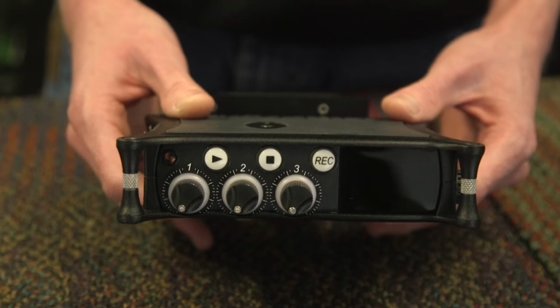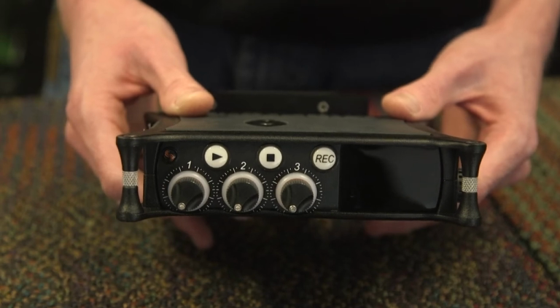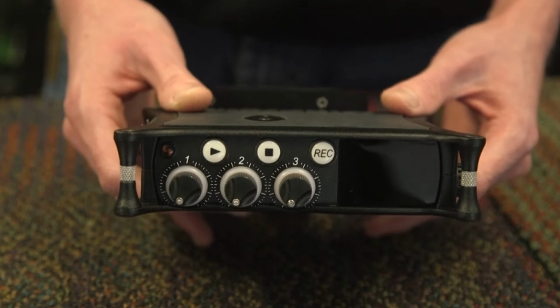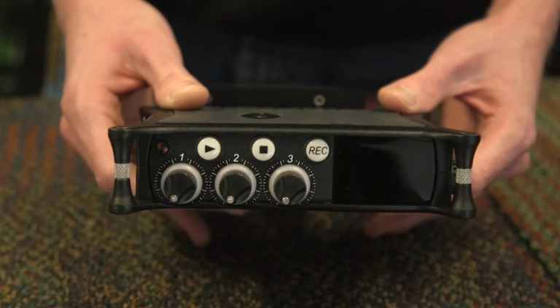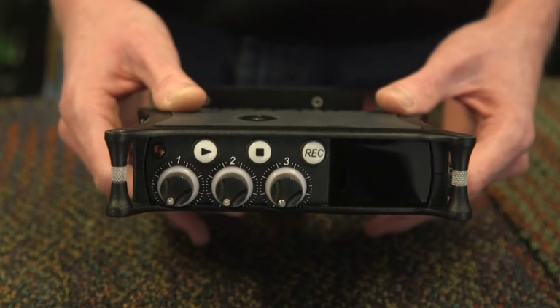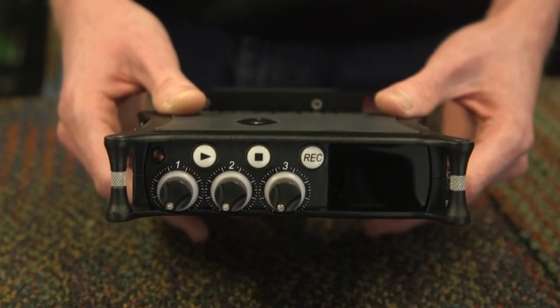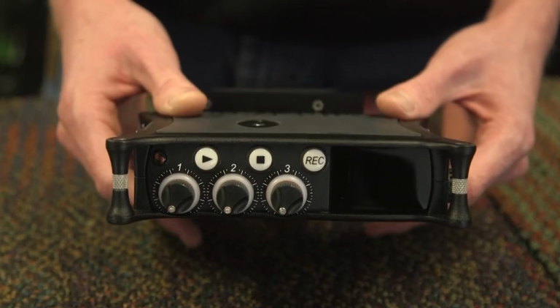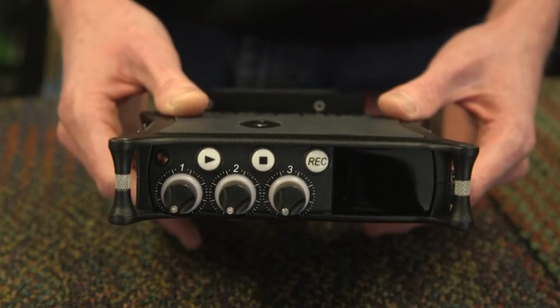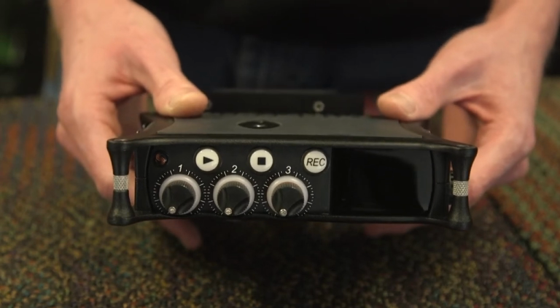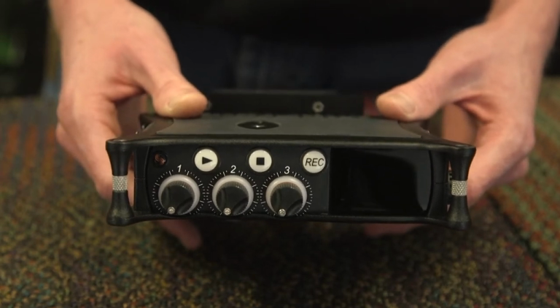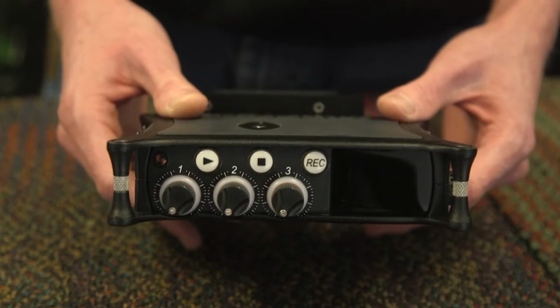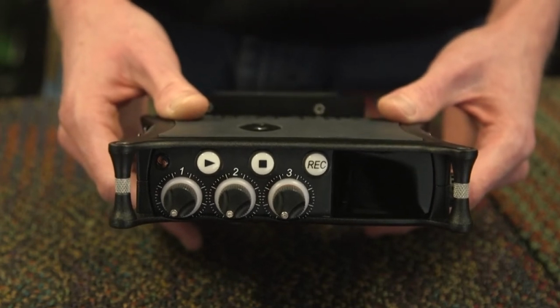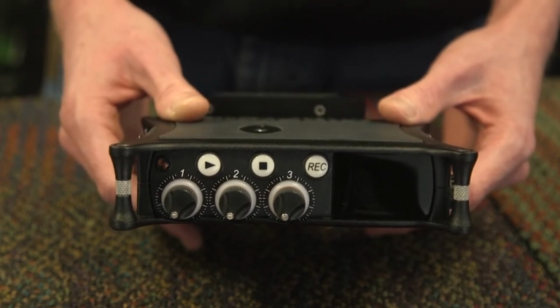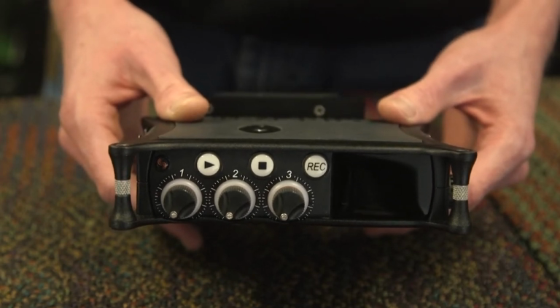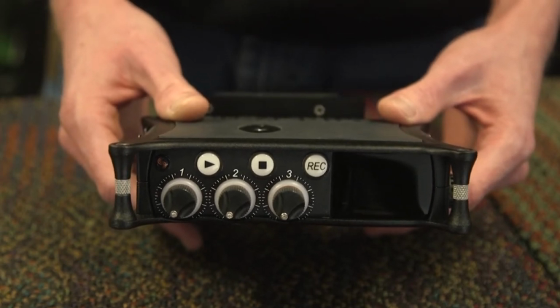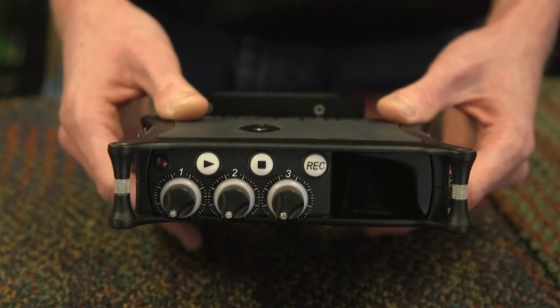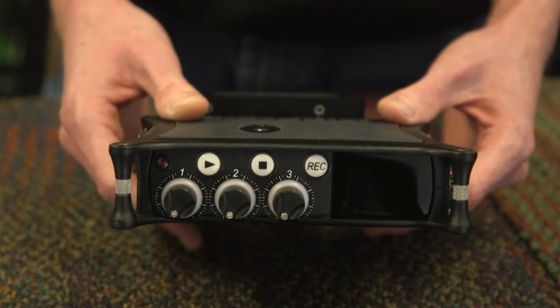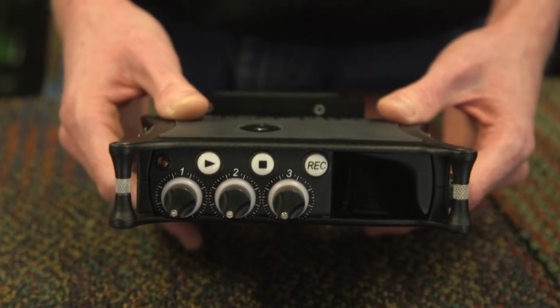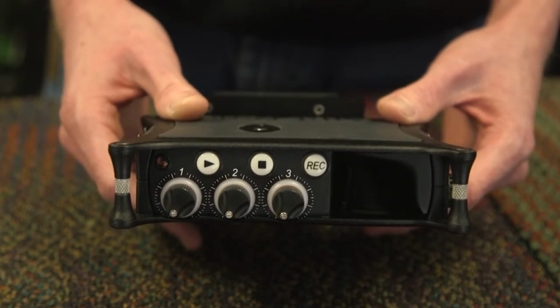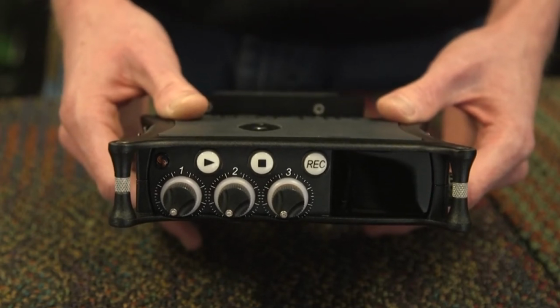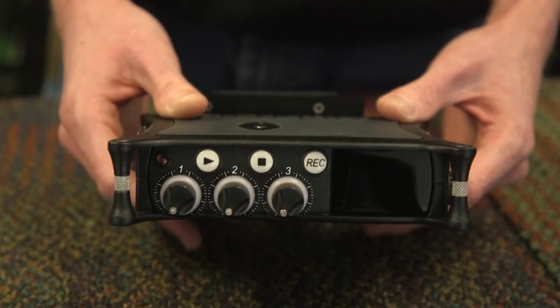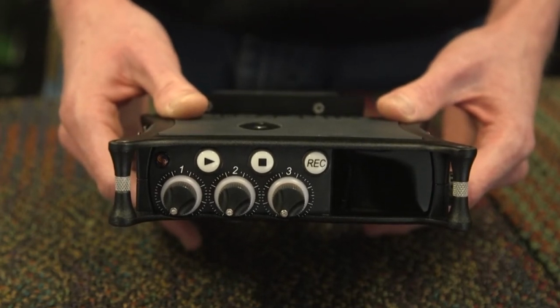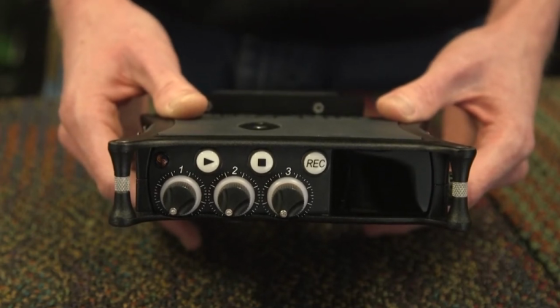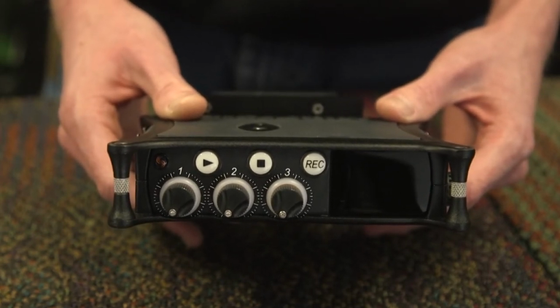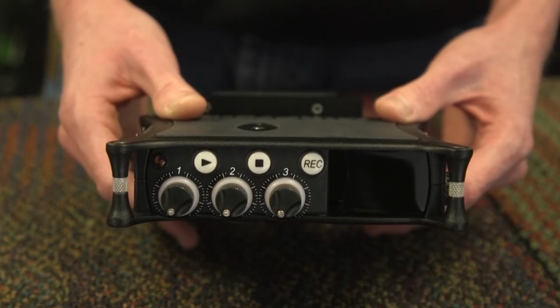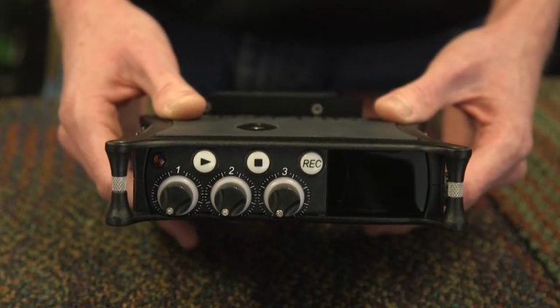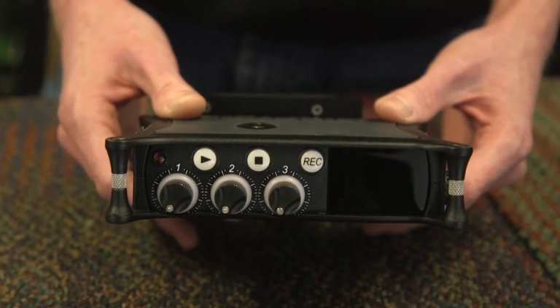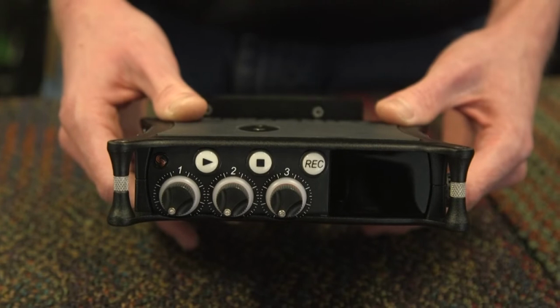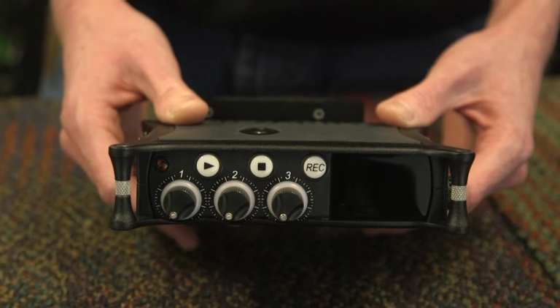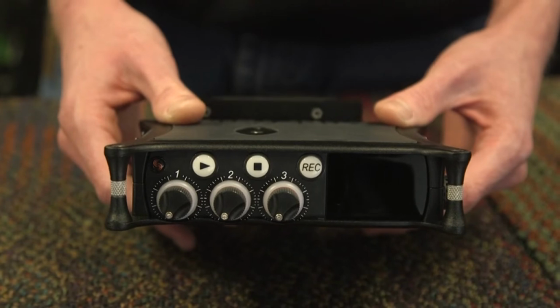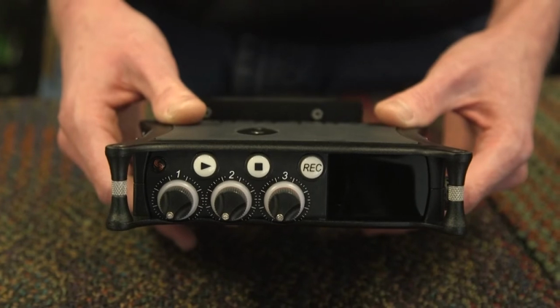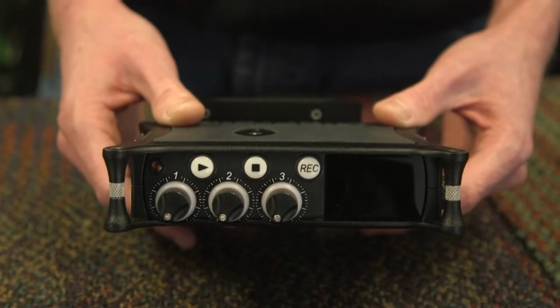This is the basic overview of the Sound Devices MixPre-3. Let's begin with an overview of the layout.